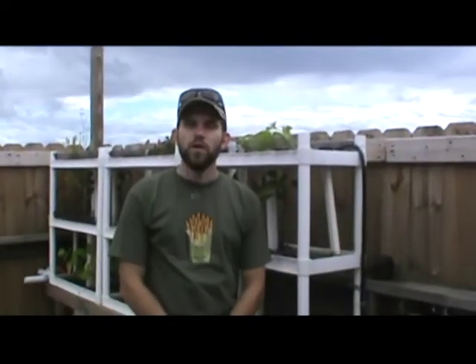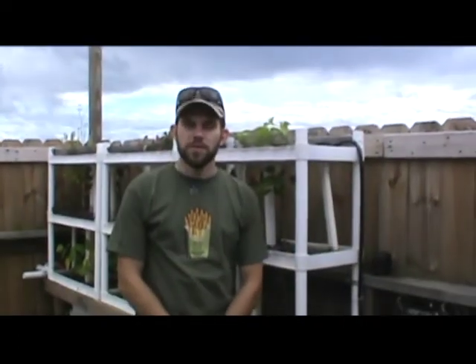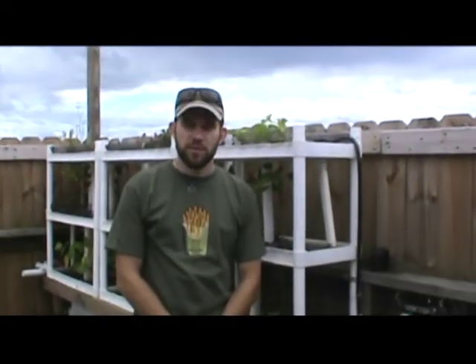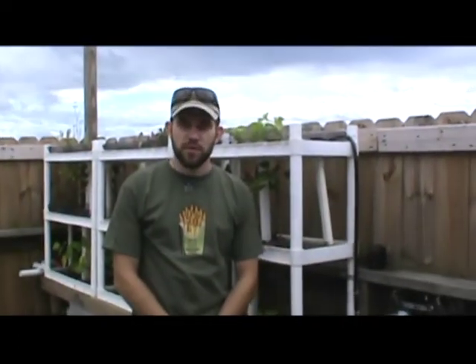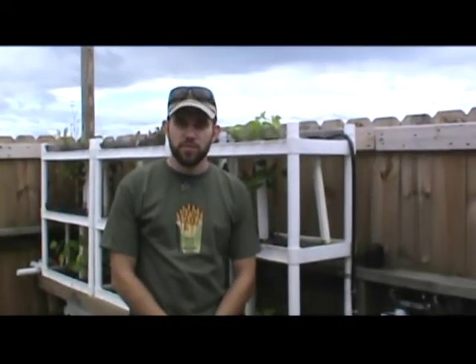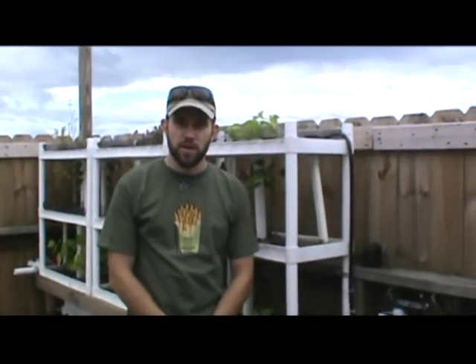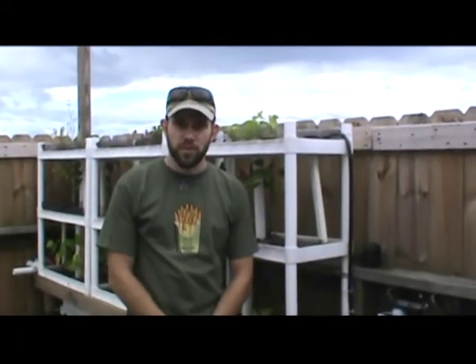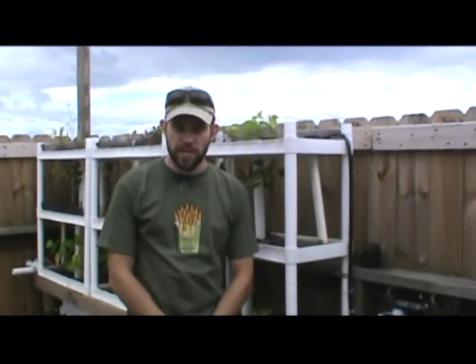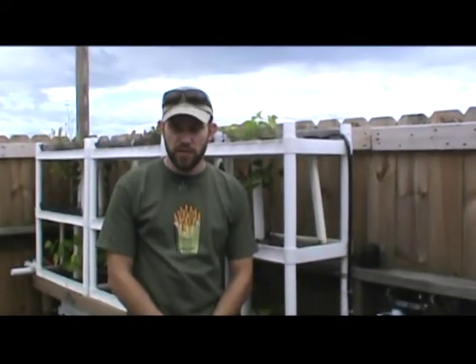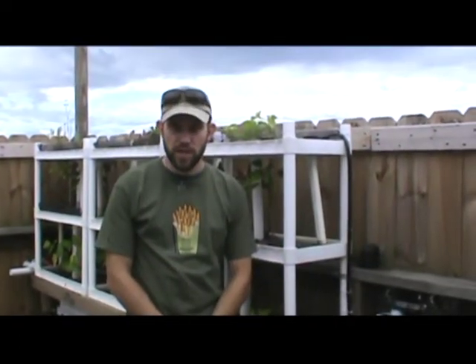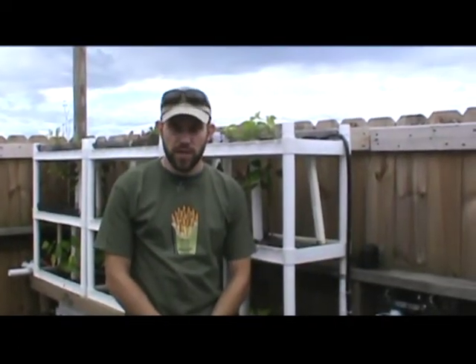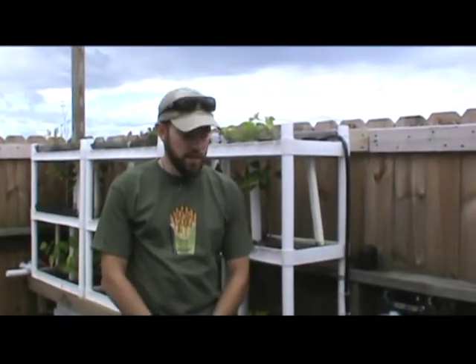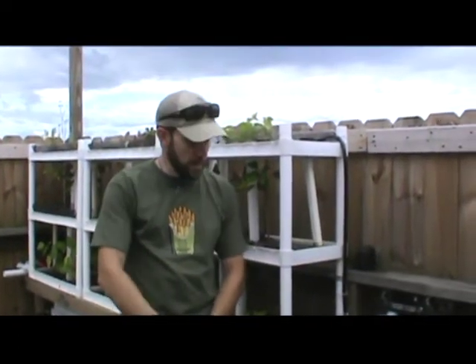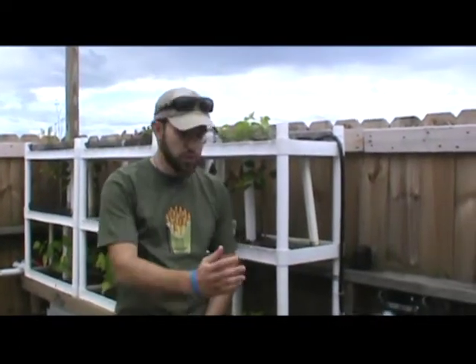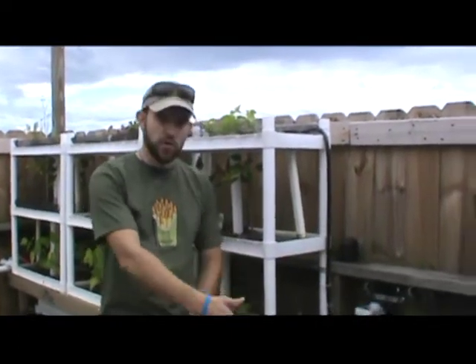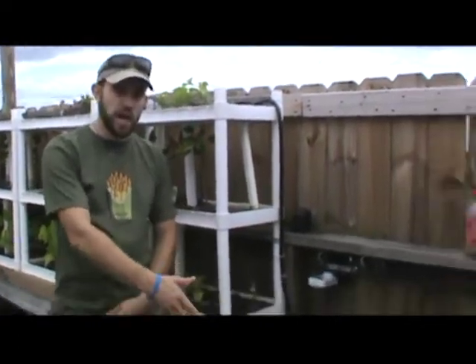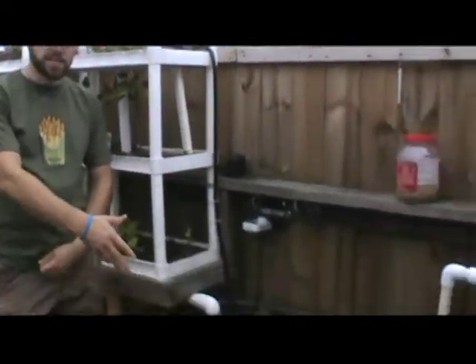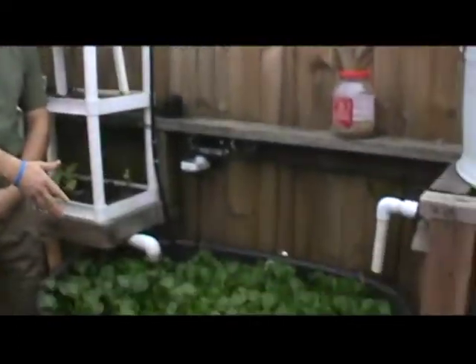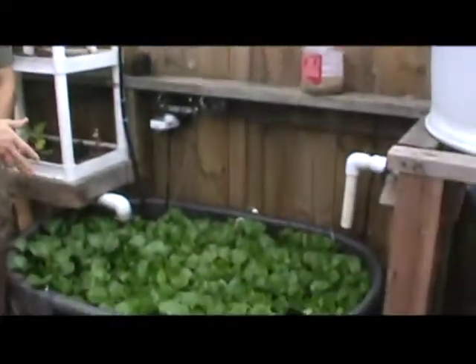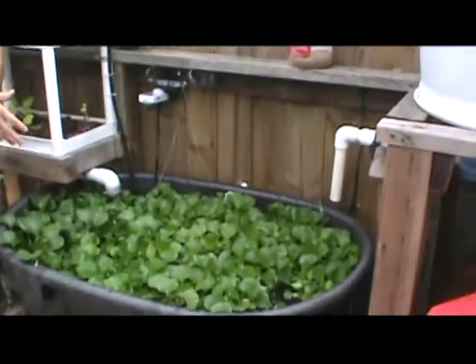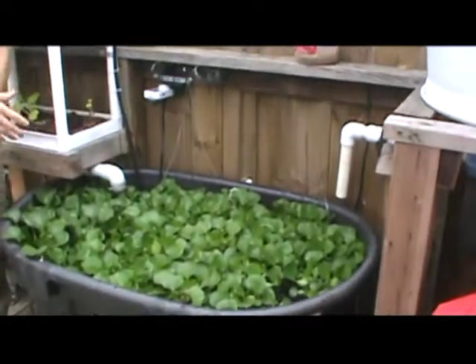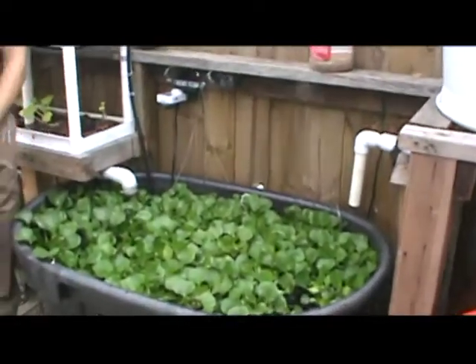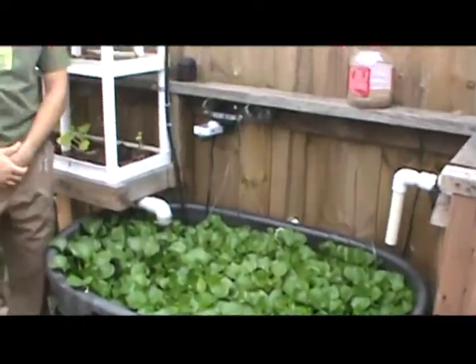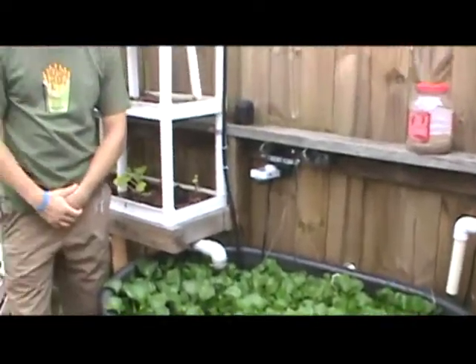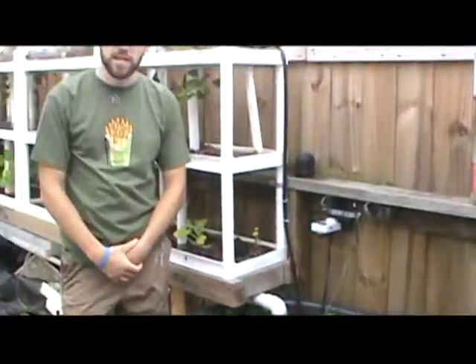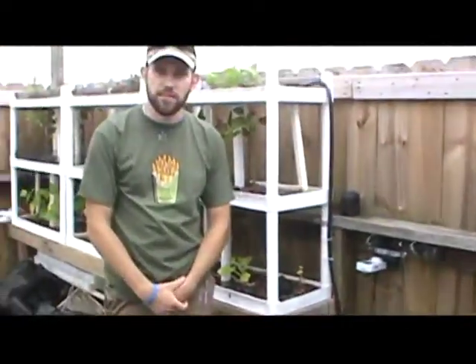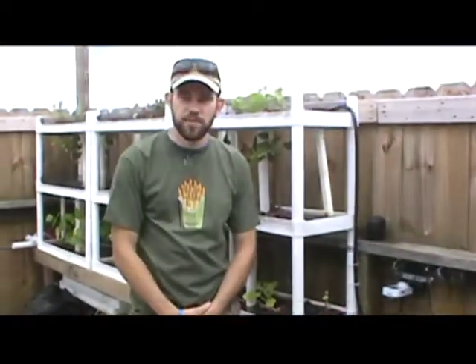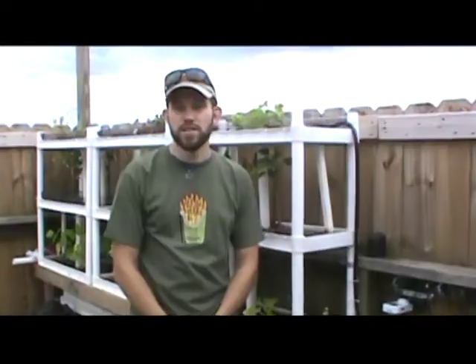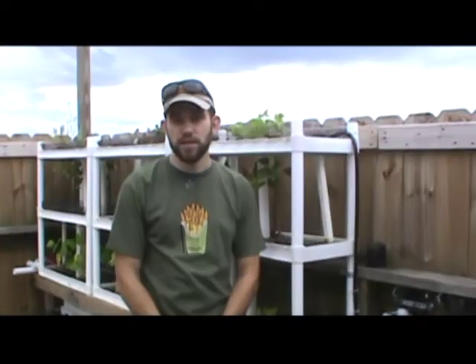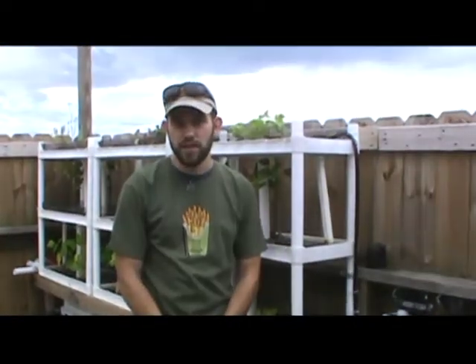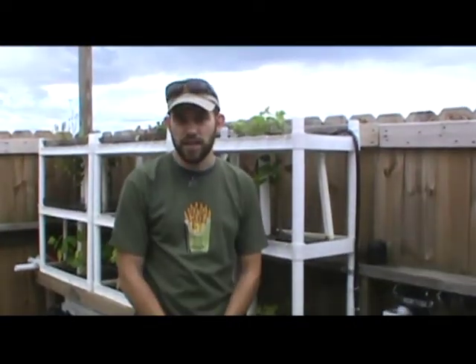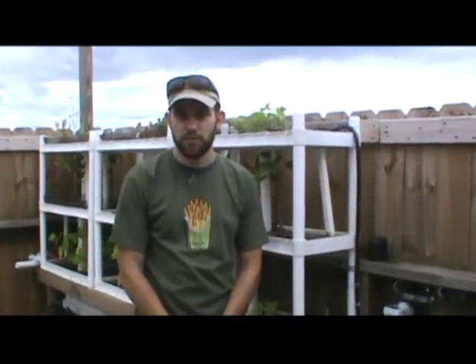Welcome to 7 Trumpets Prepper, and in this video today I'm going to show you guys an update on my aquaponics setup. So let's take a look at it now.